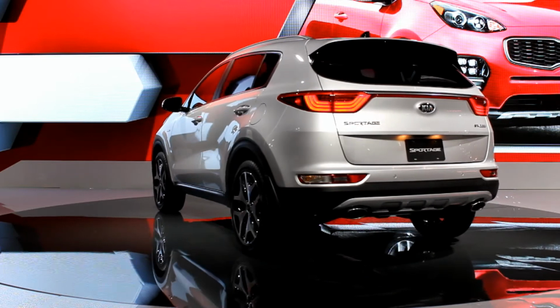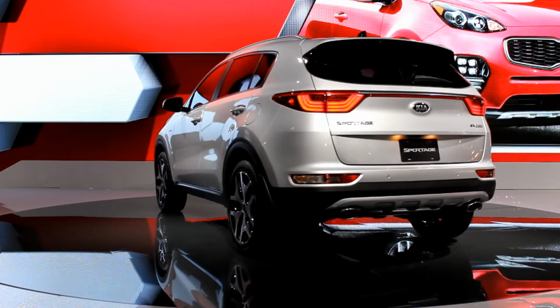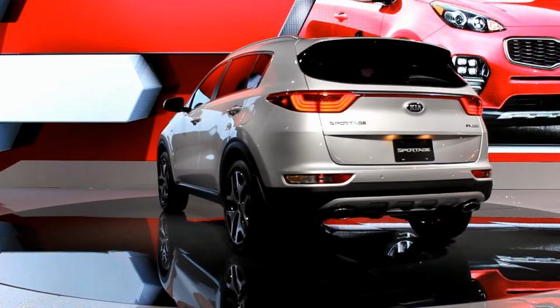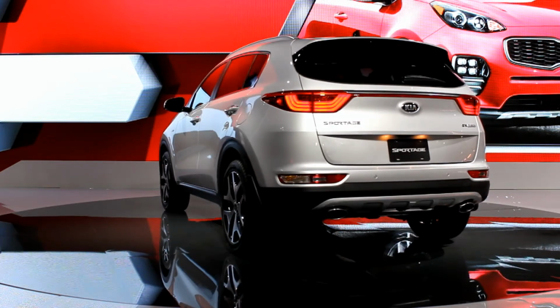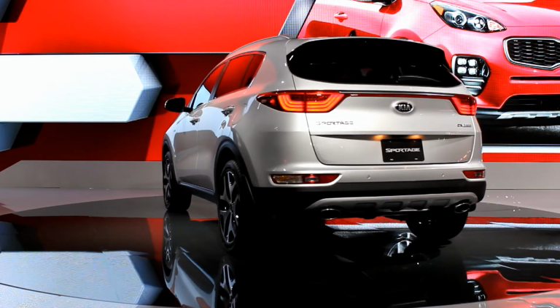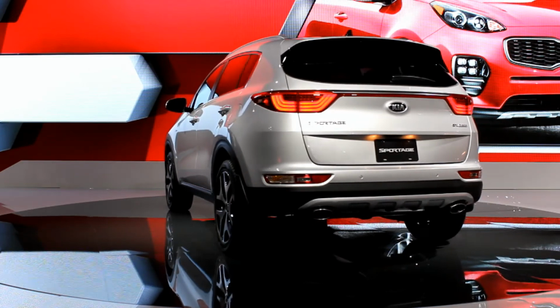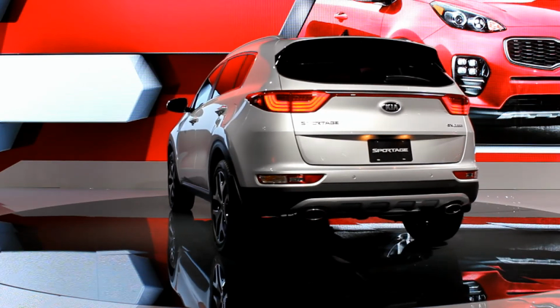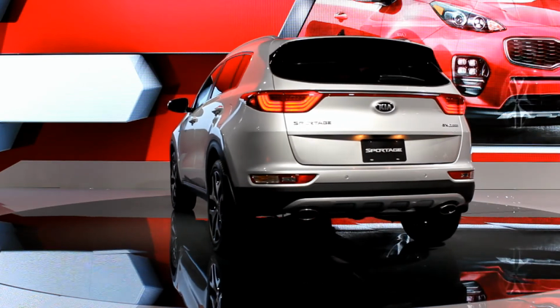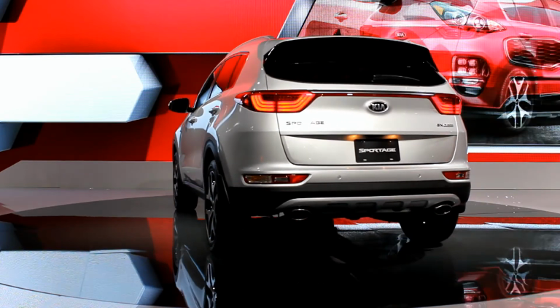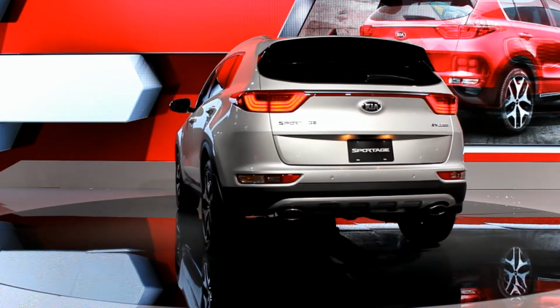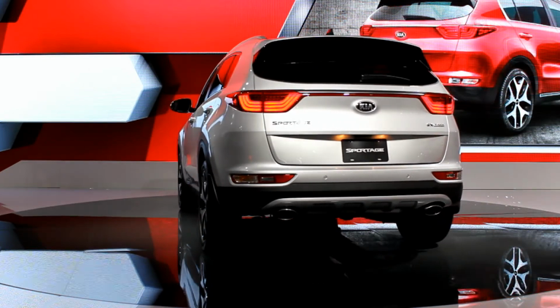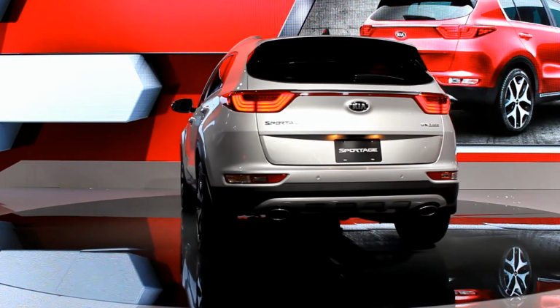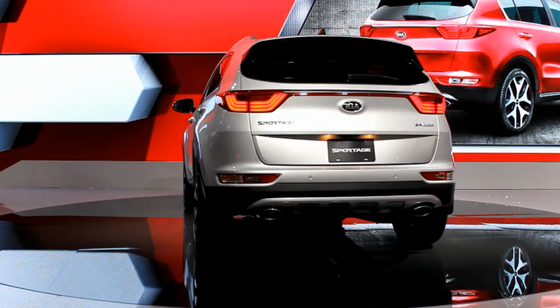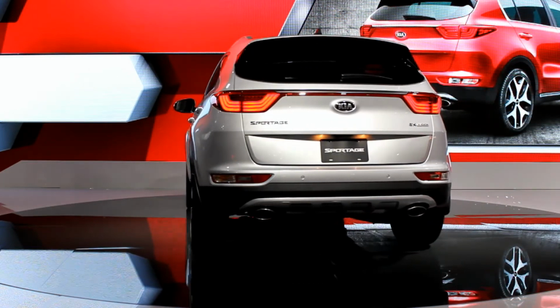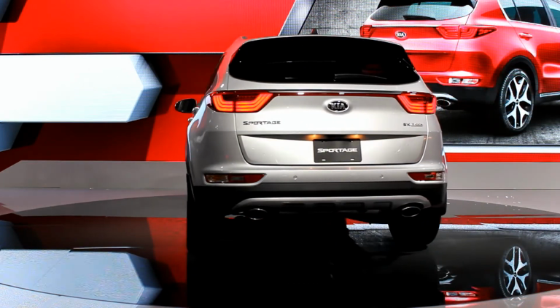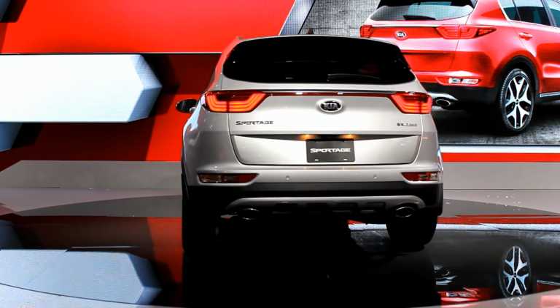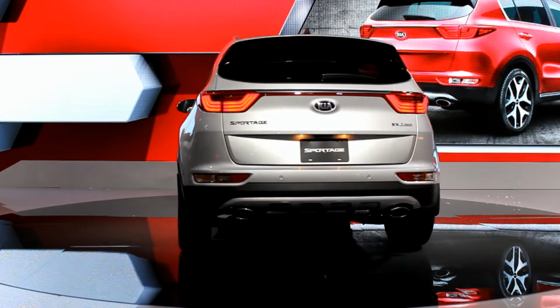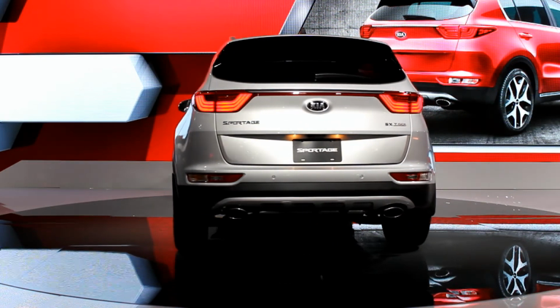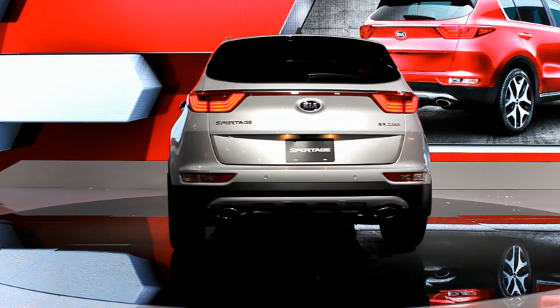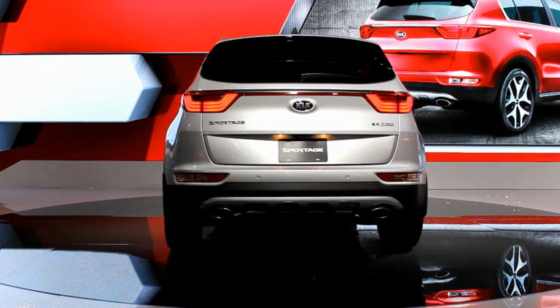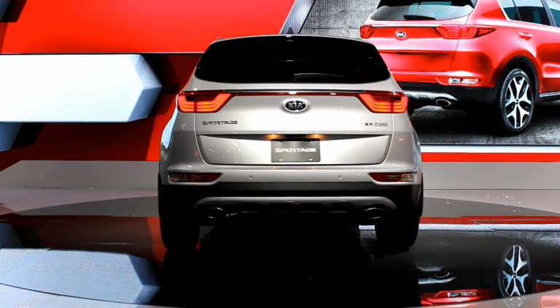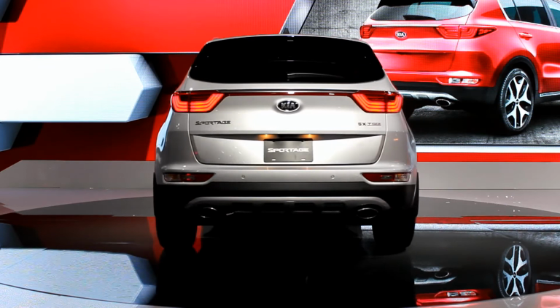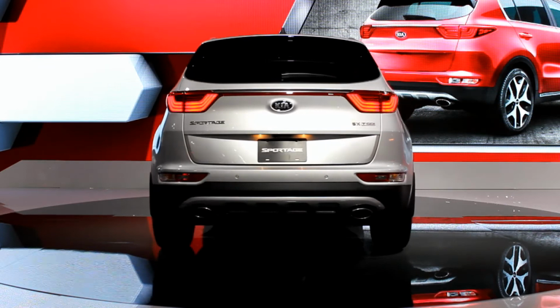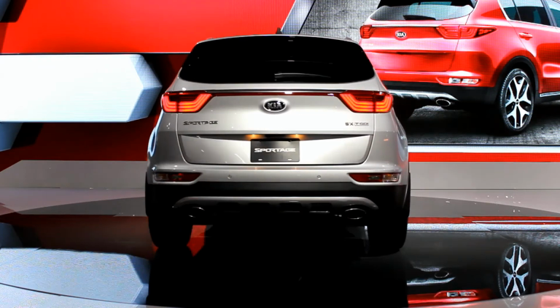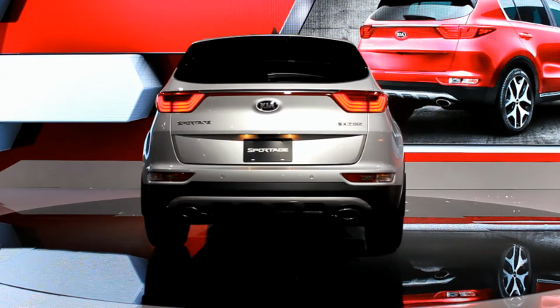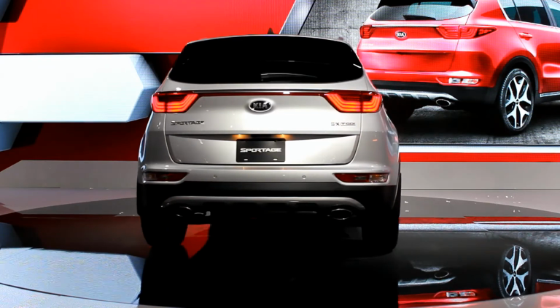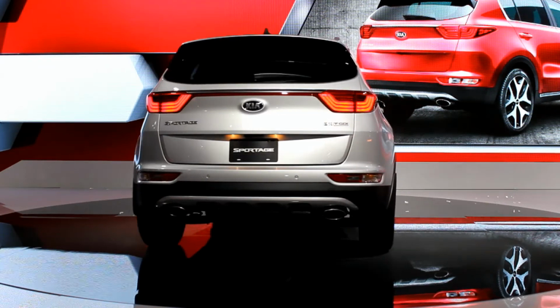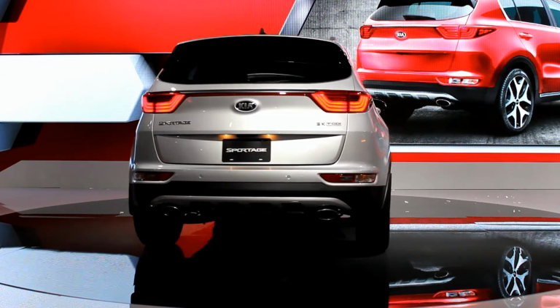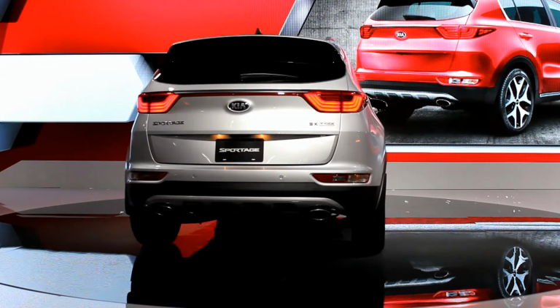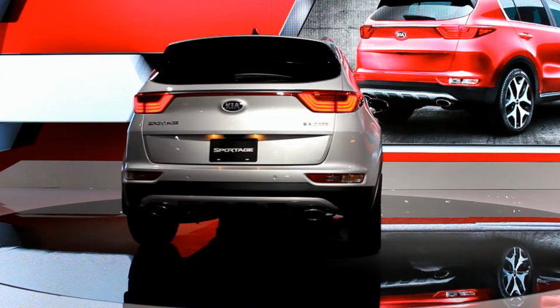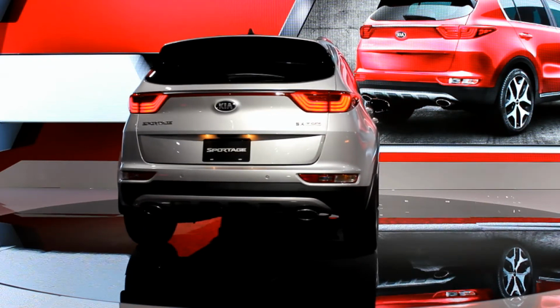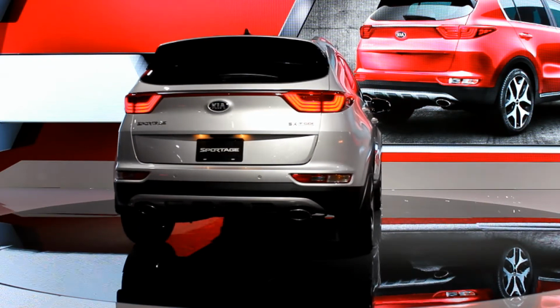At the back, a longer, more aerodynamic spoiler and bolder wheel arches give the all-new Sportage a more muscular appearance.